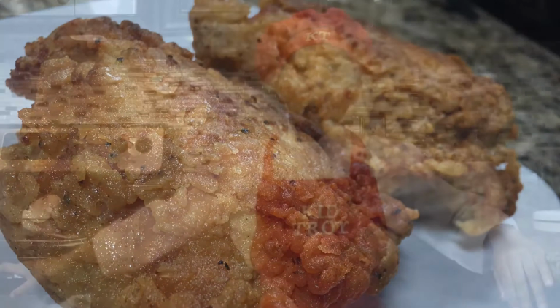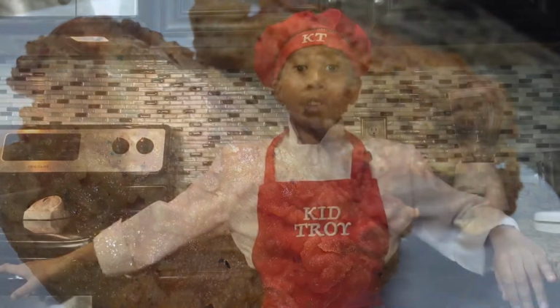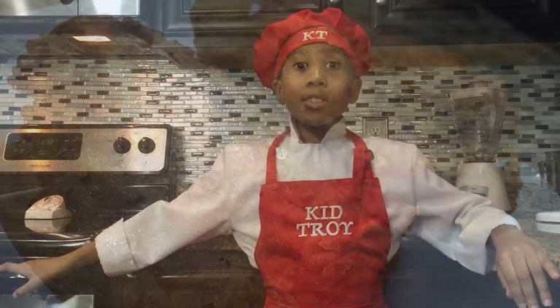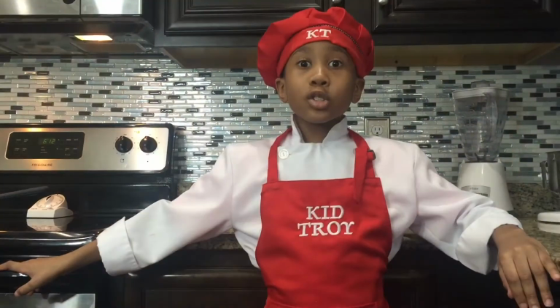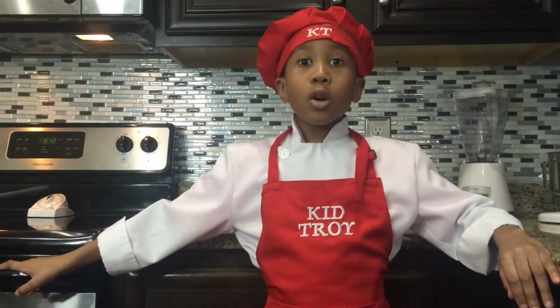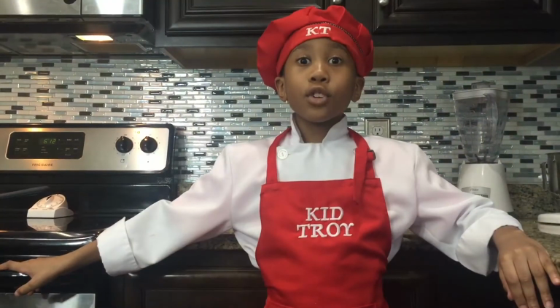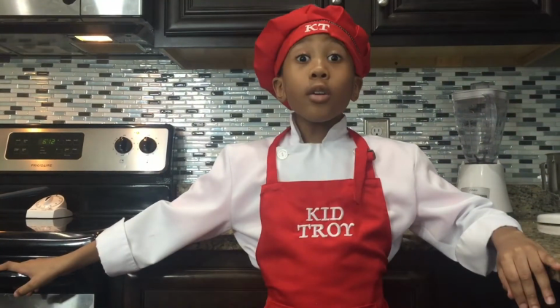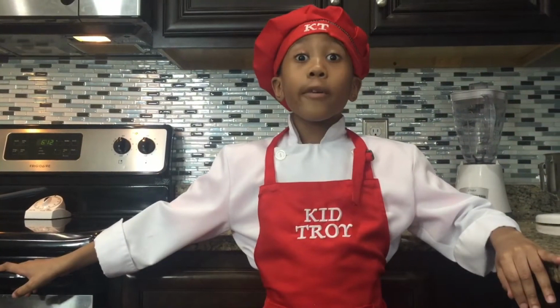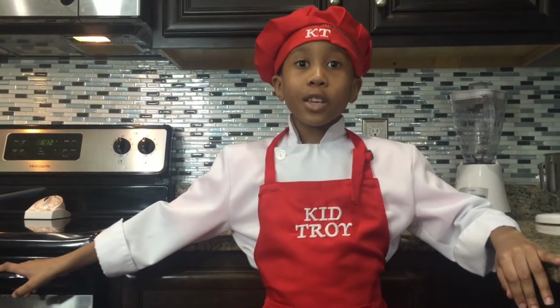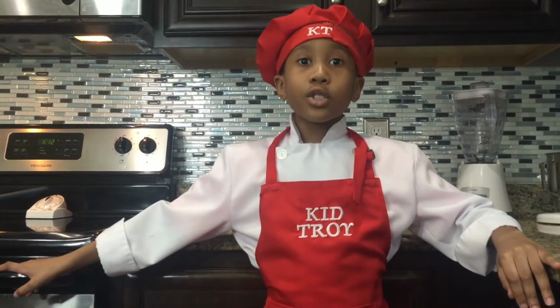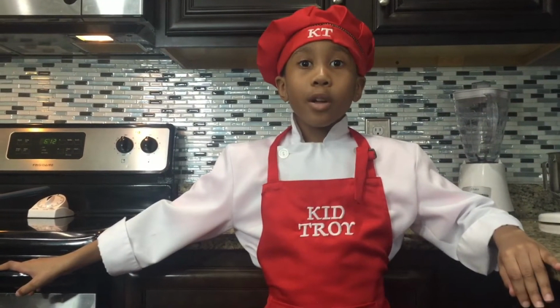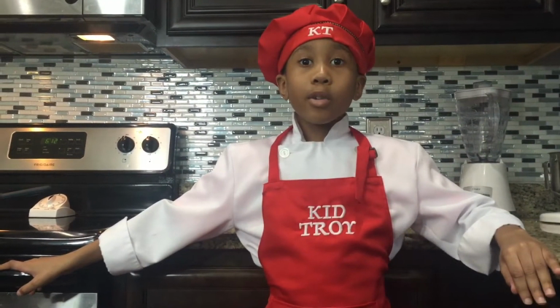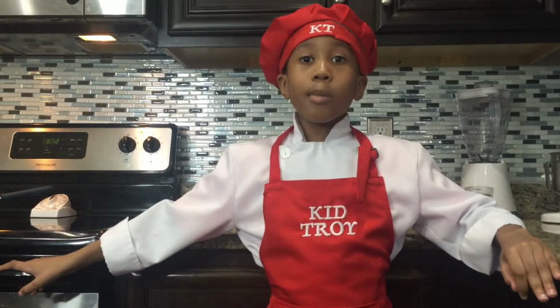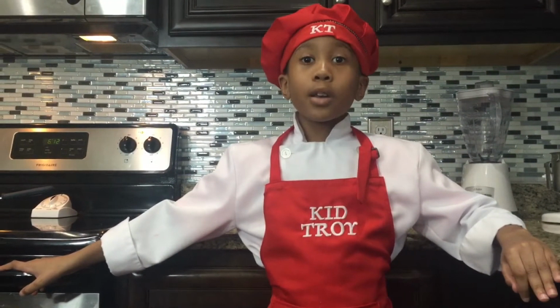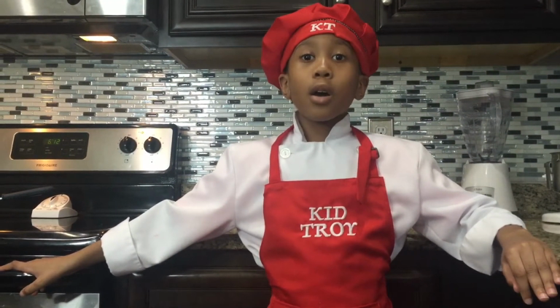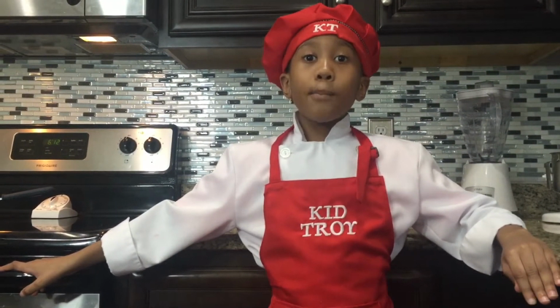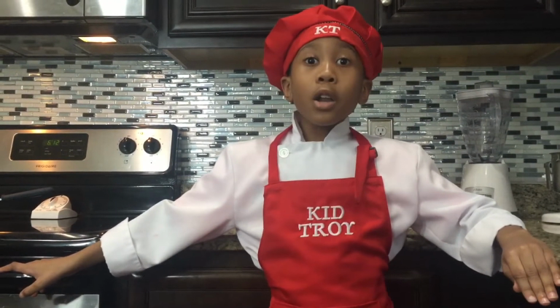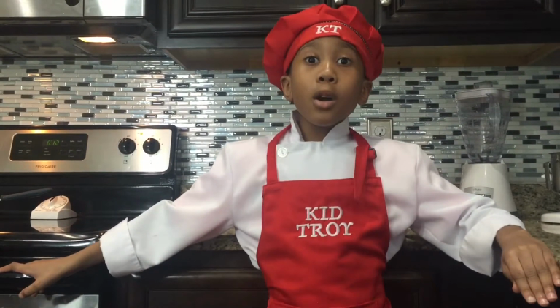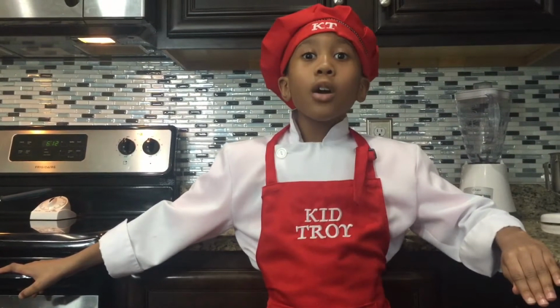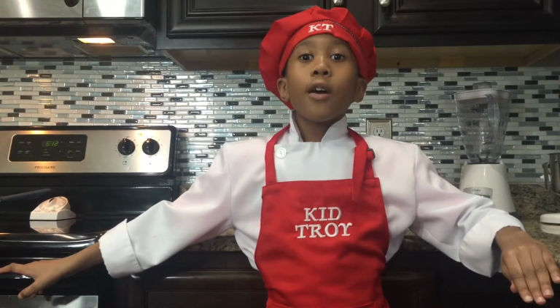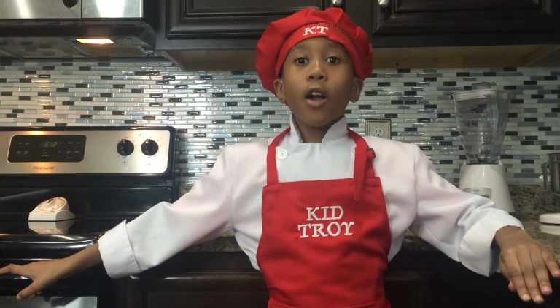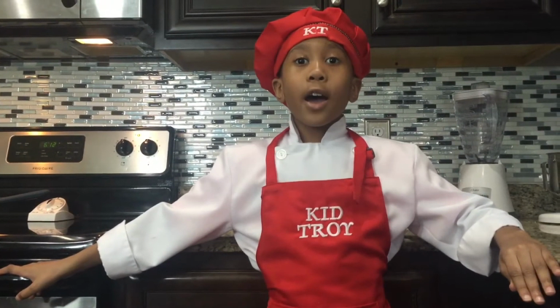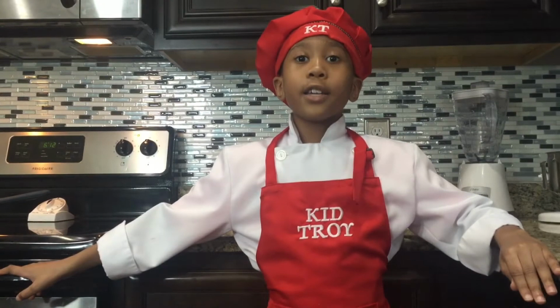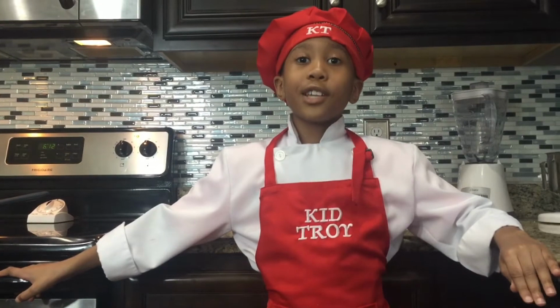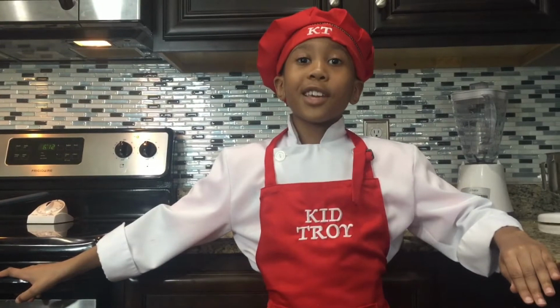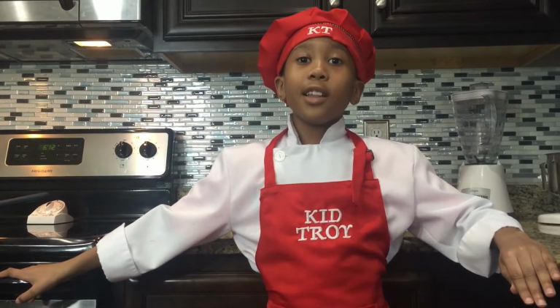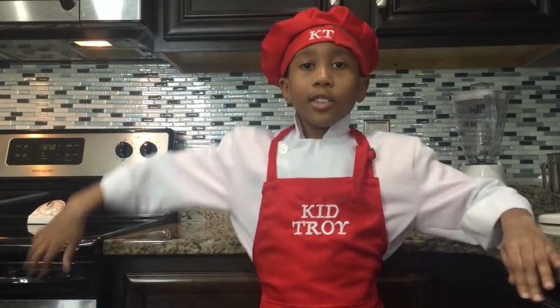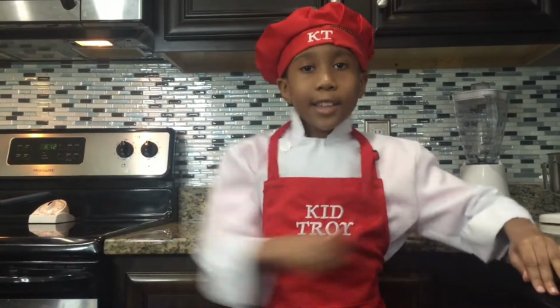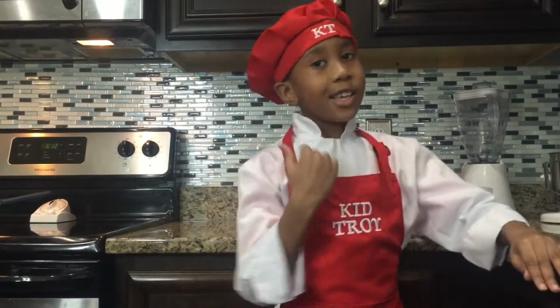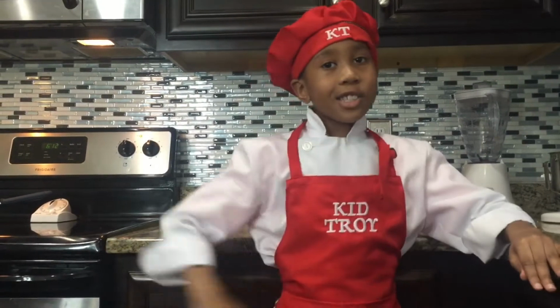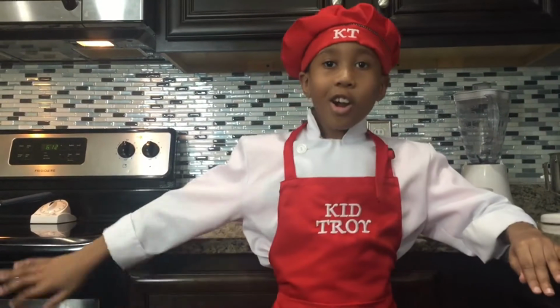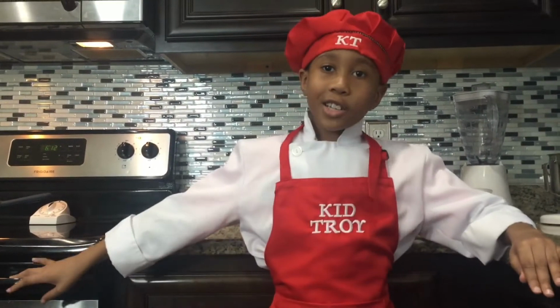On this episode of Clean Room with Kid Troy, we're going to make a buttermilk fried chicken. Let's get started.